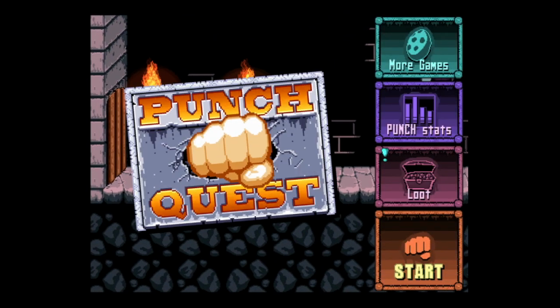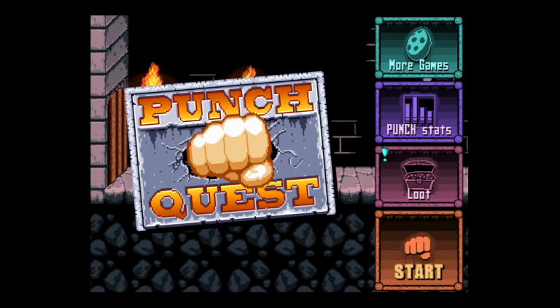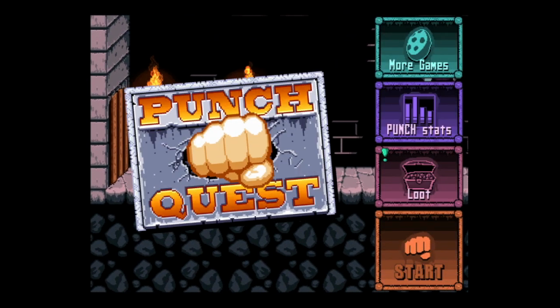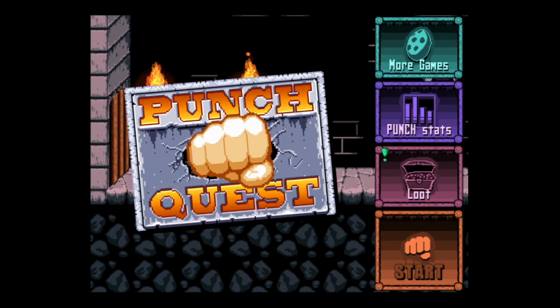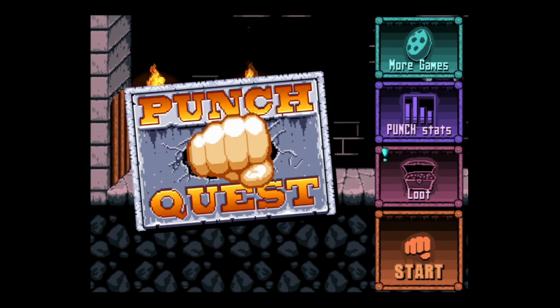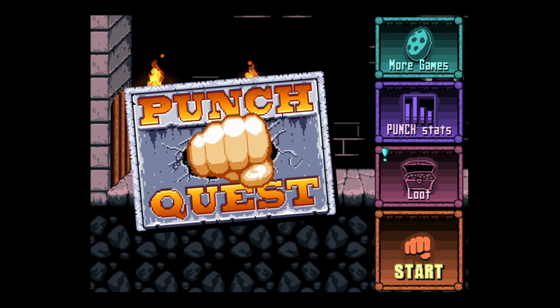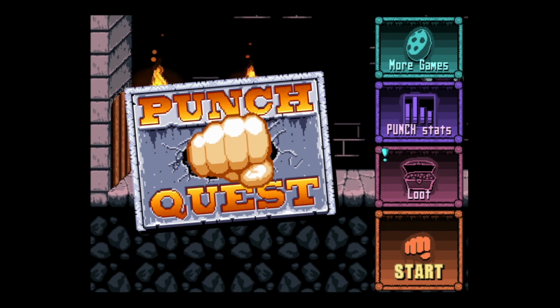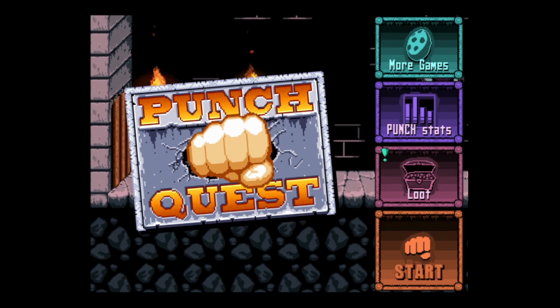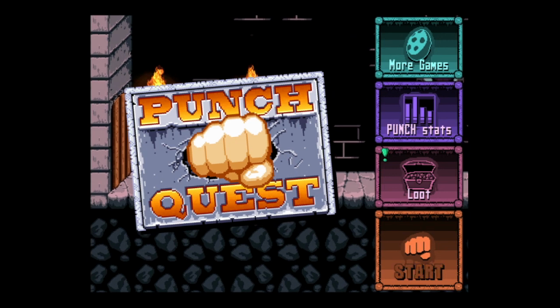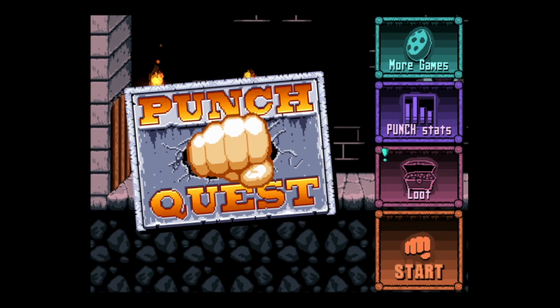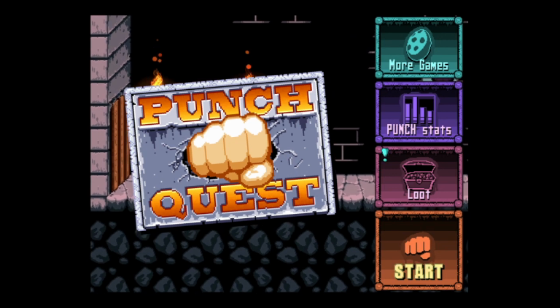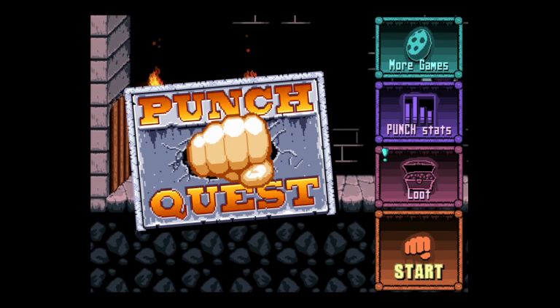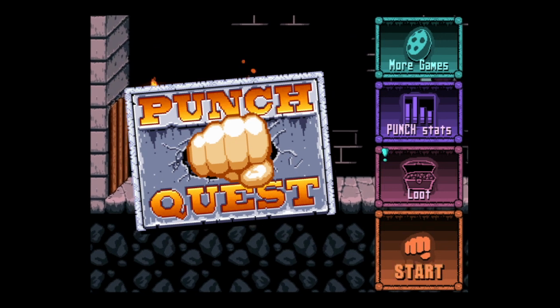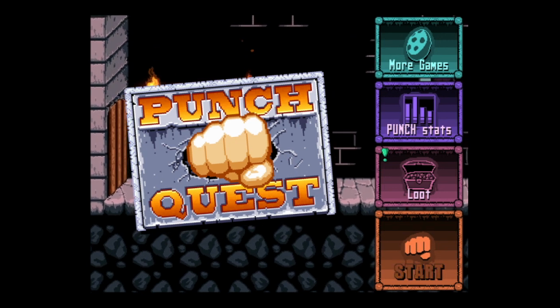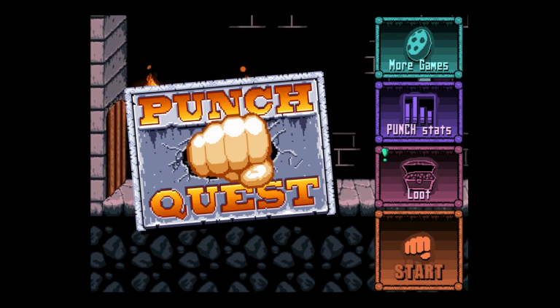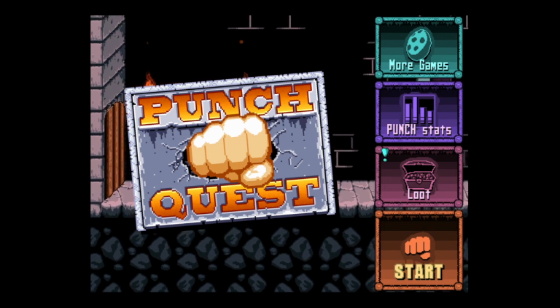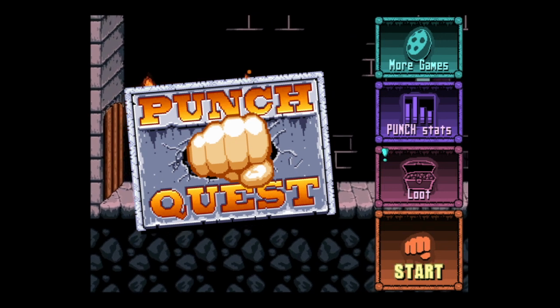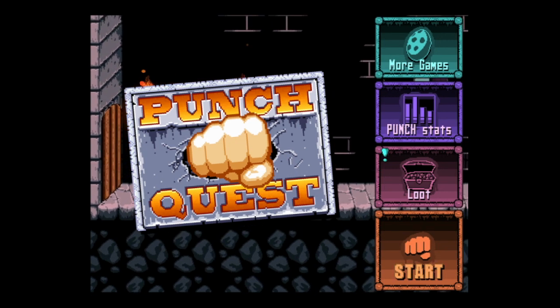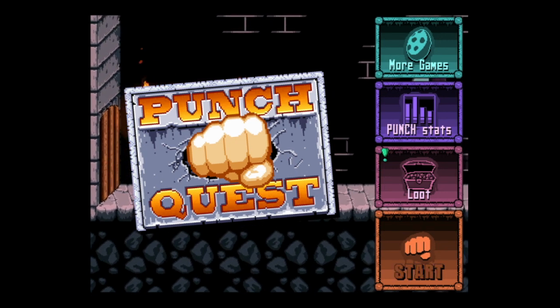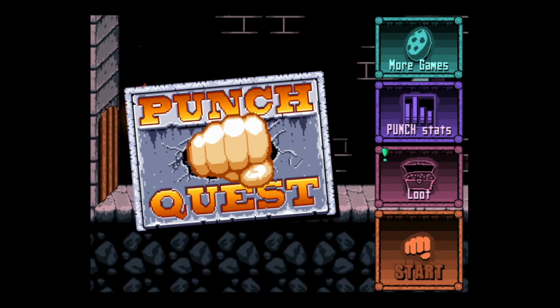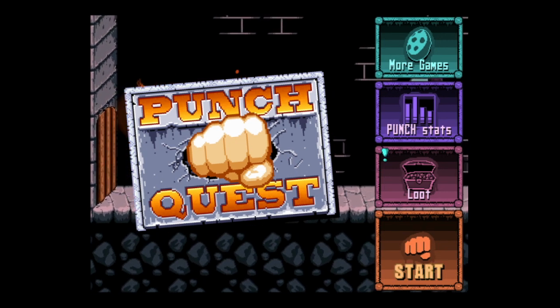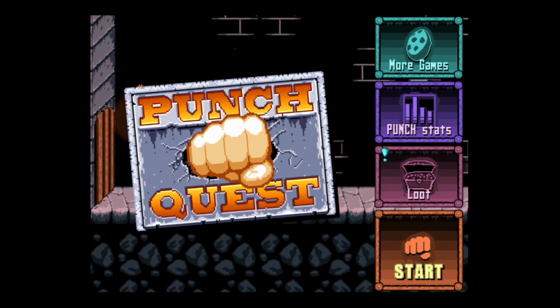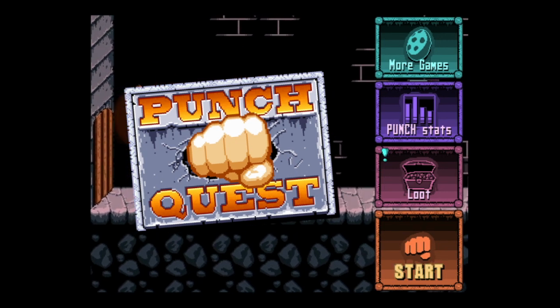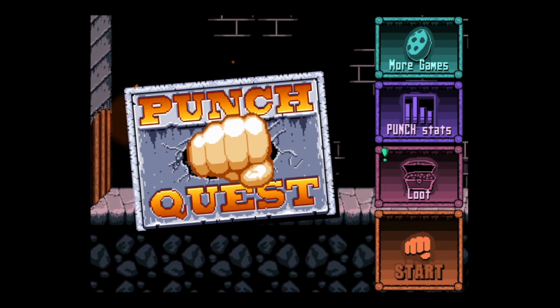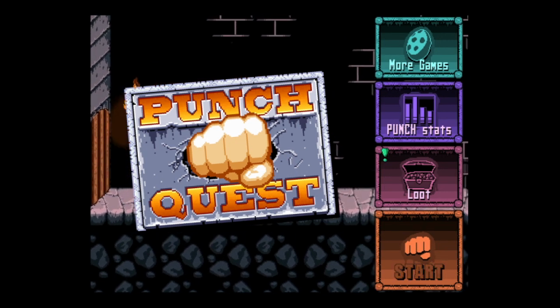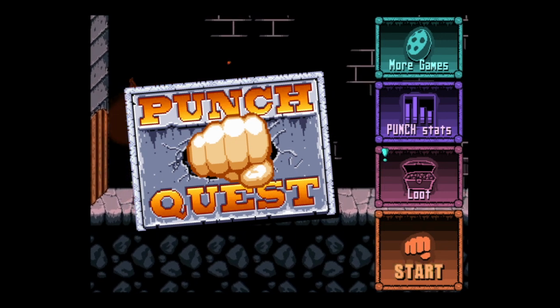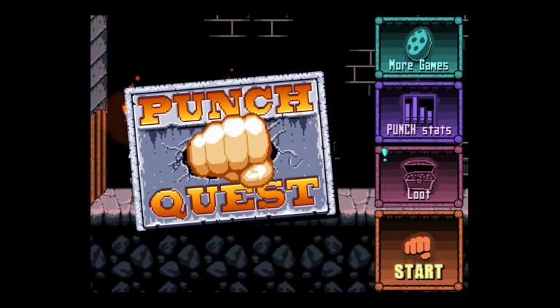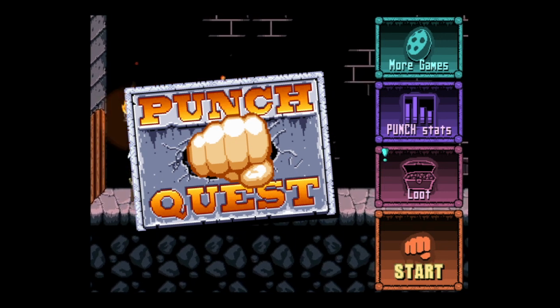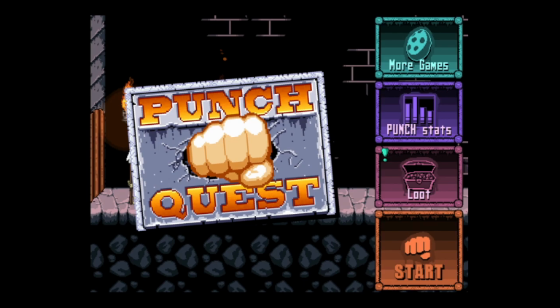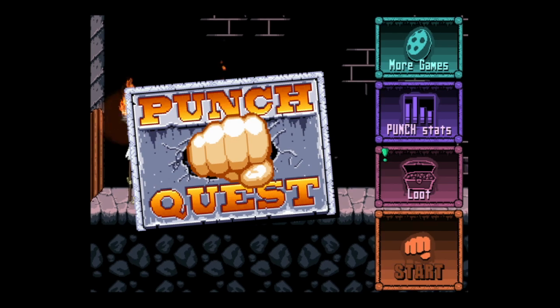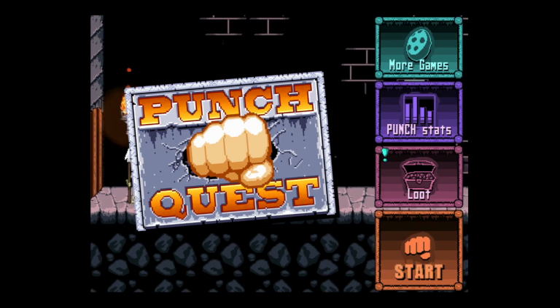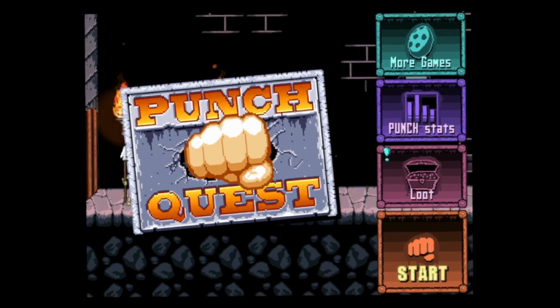Great game. It's free. I did spend some money through in-app purchase, but I still dig it. Until next time, Crazy Mike saying see ya.